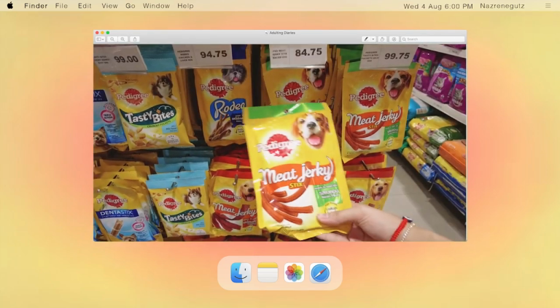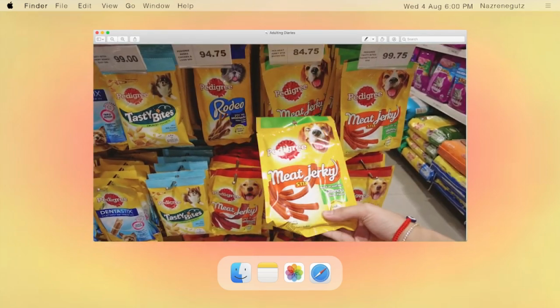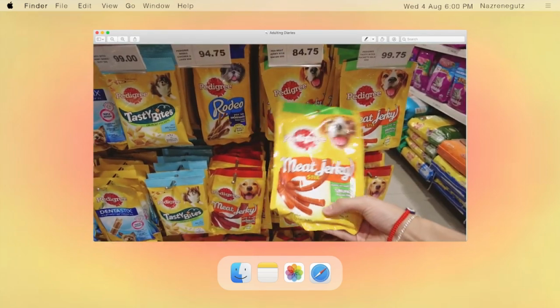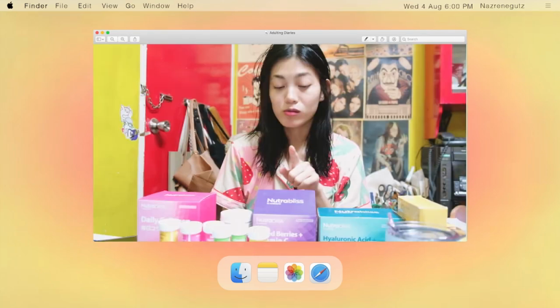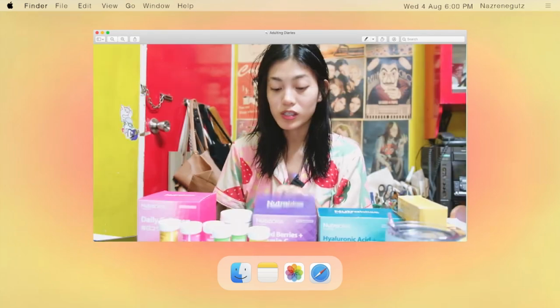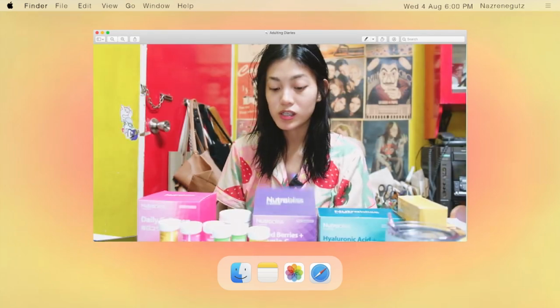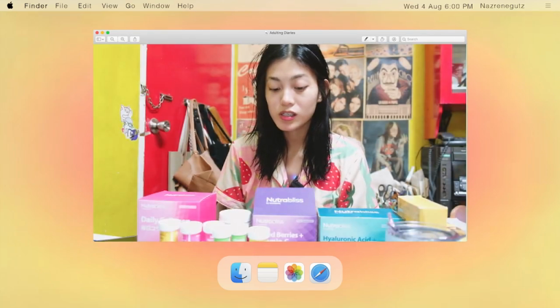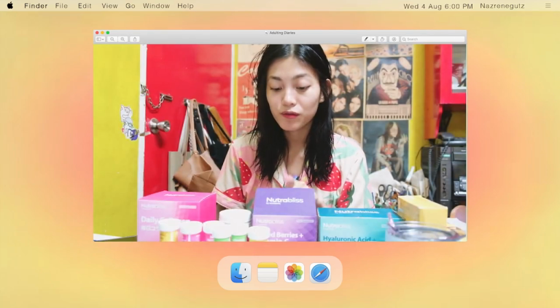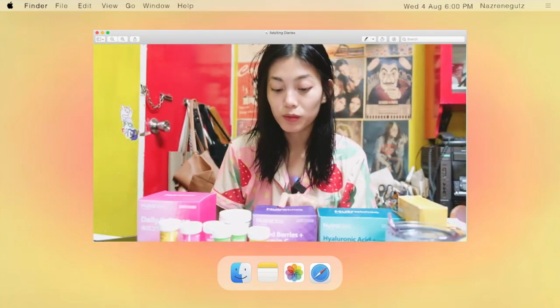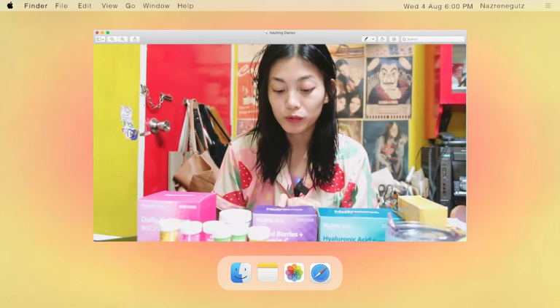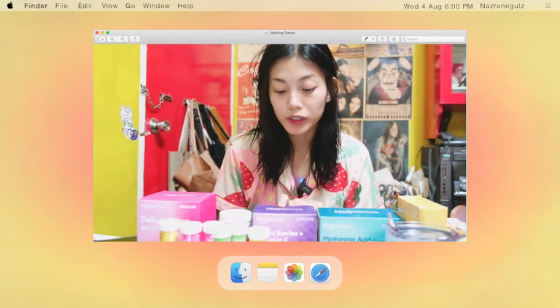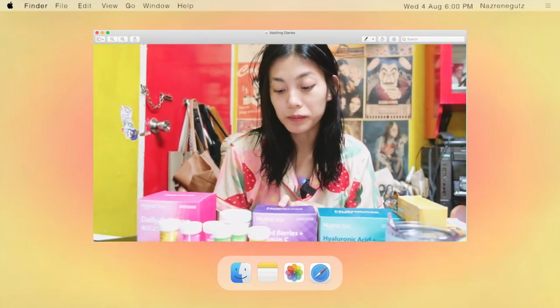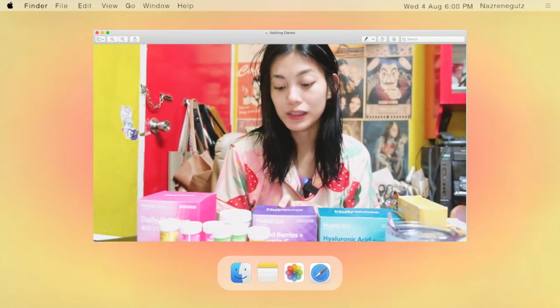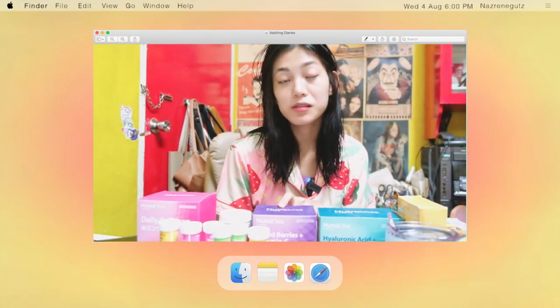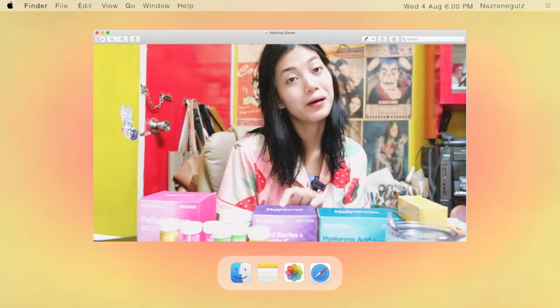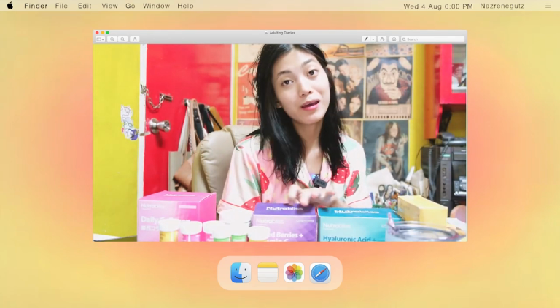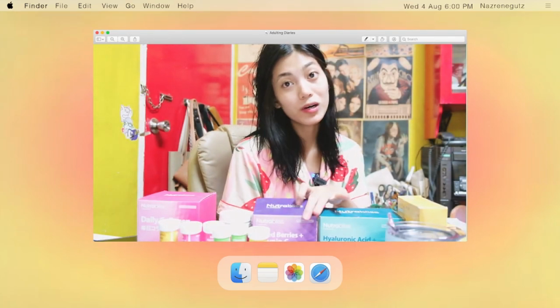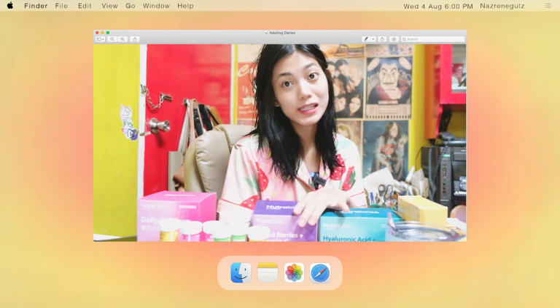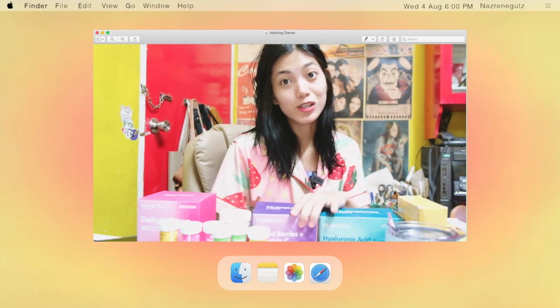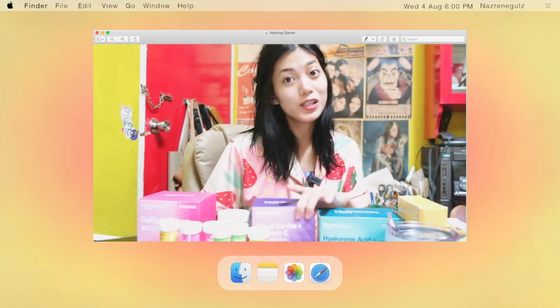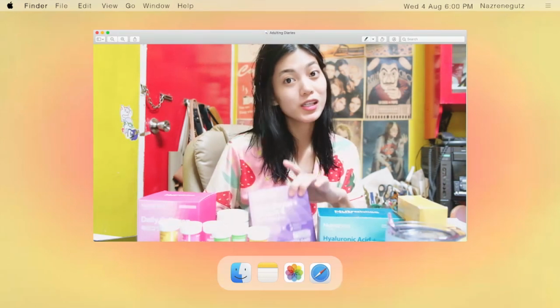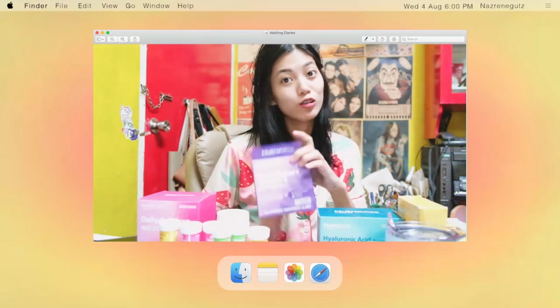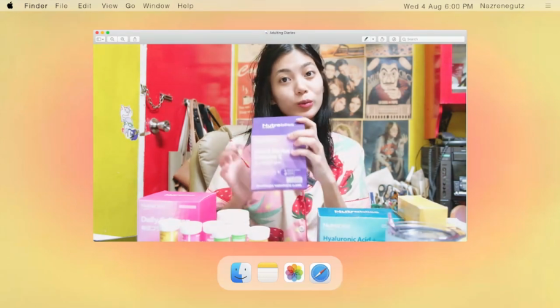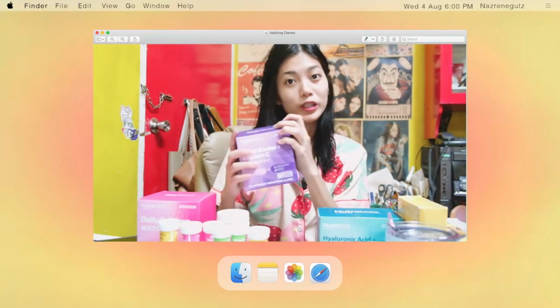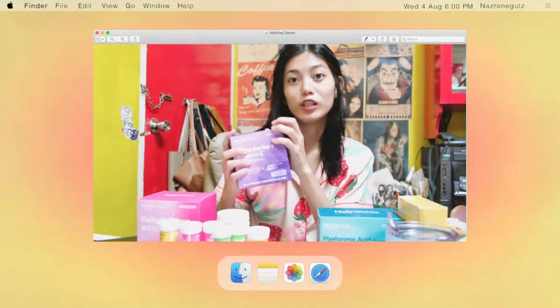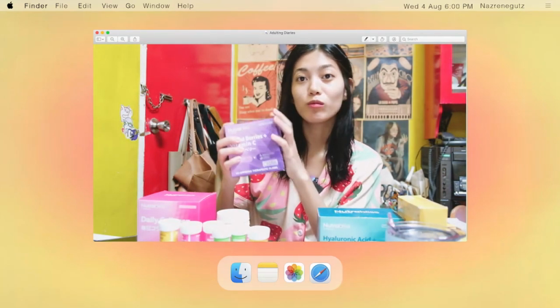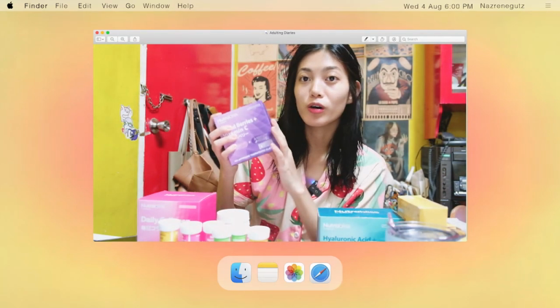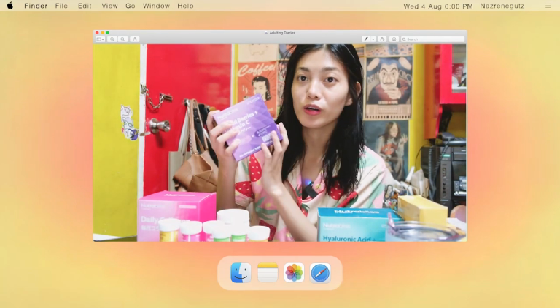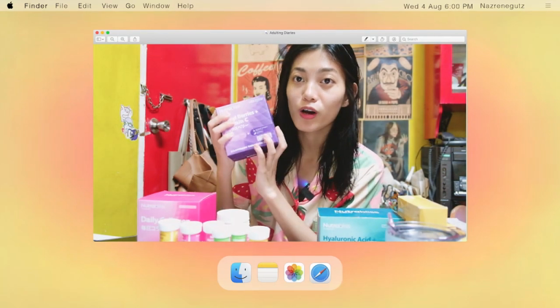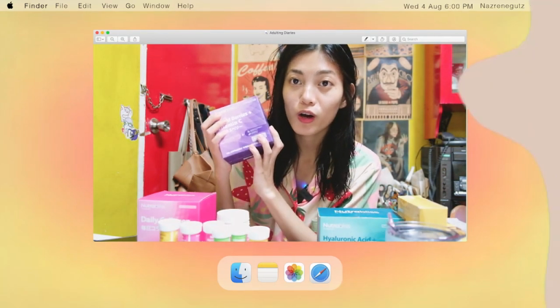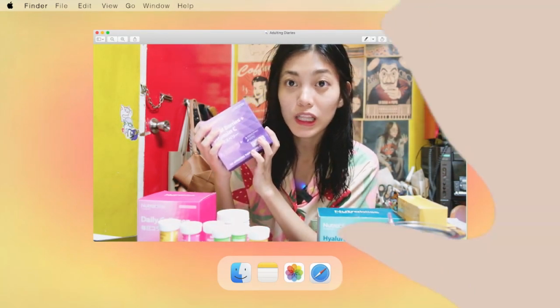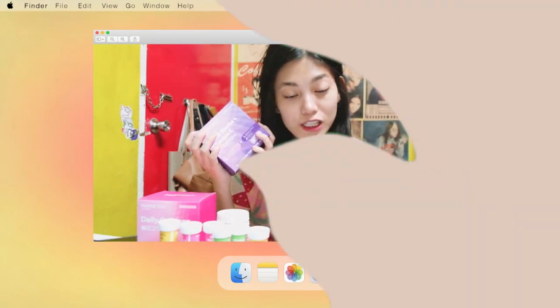This is from NutraBless by Watsons. This is the collagen I'm drinking now.